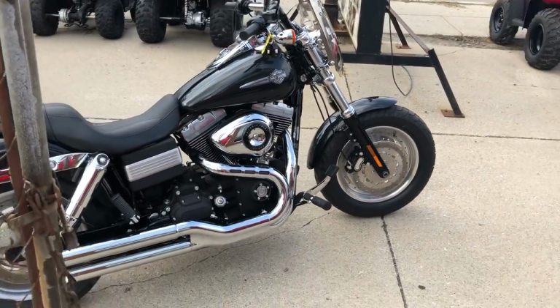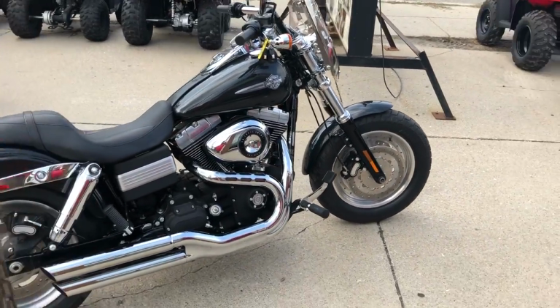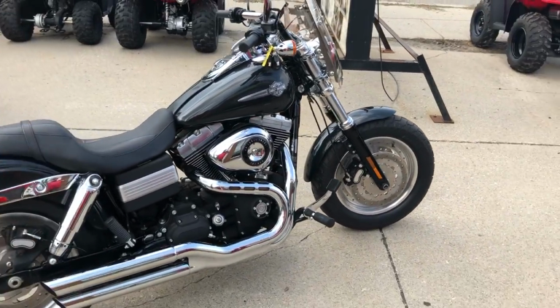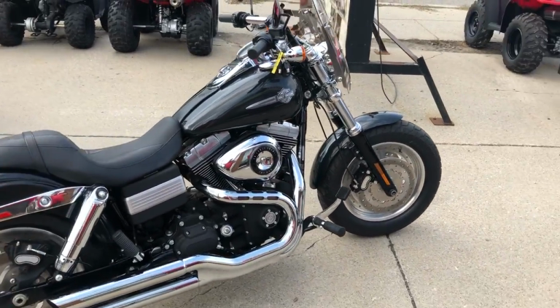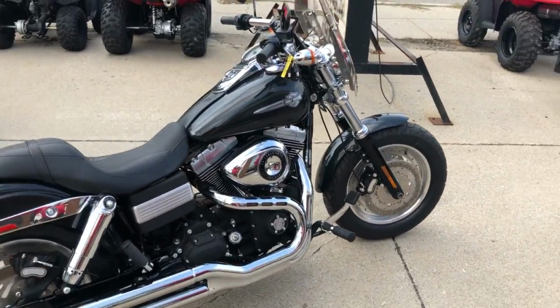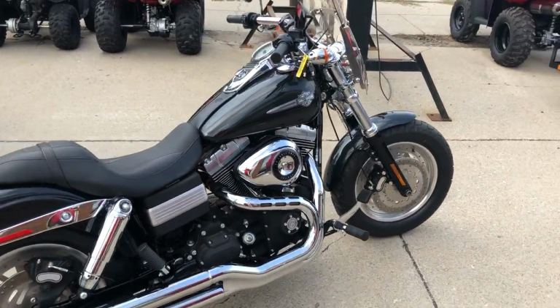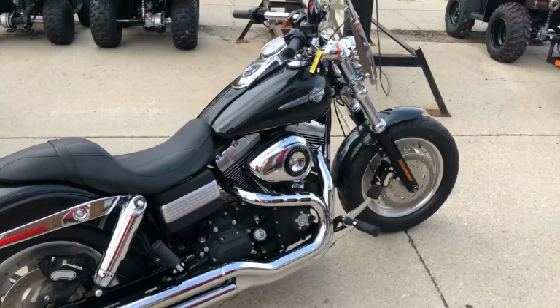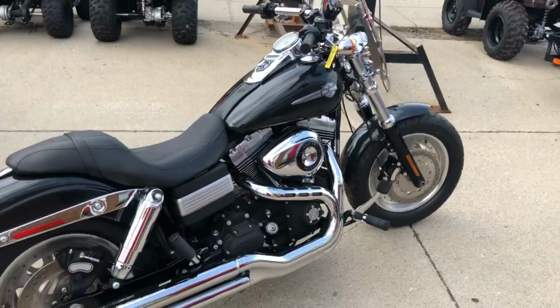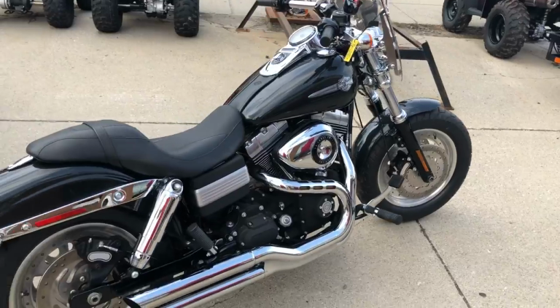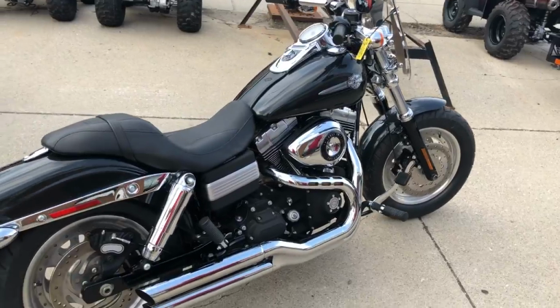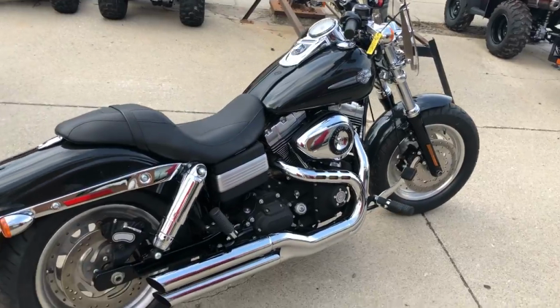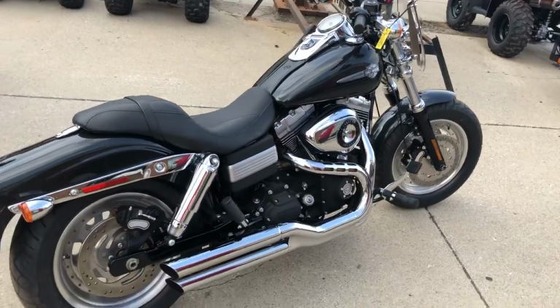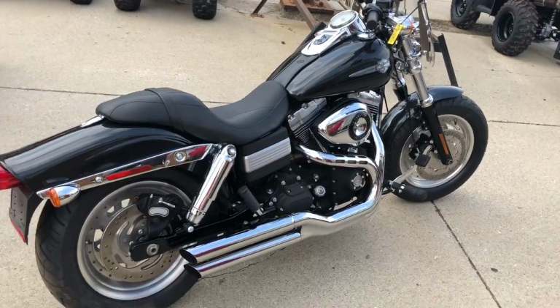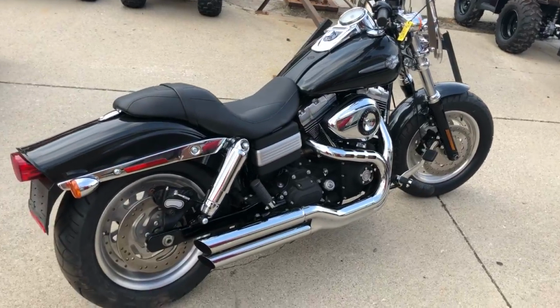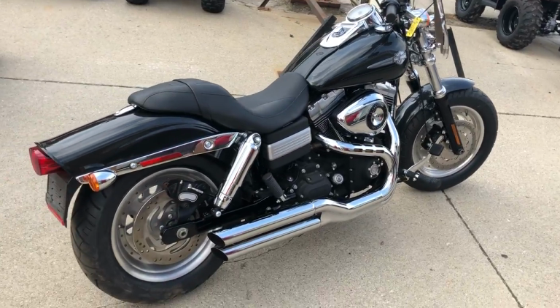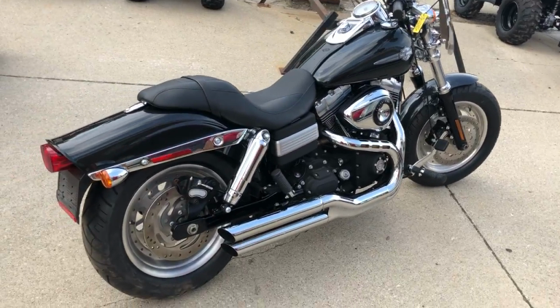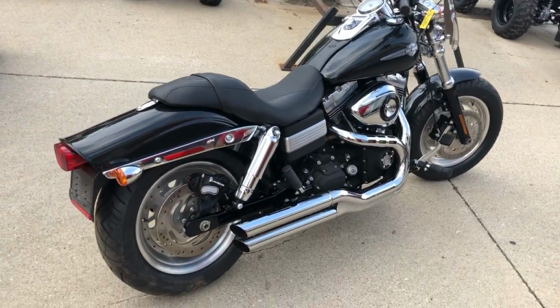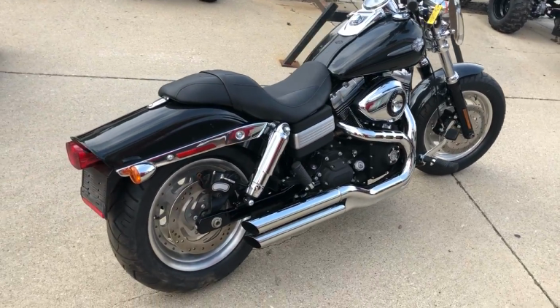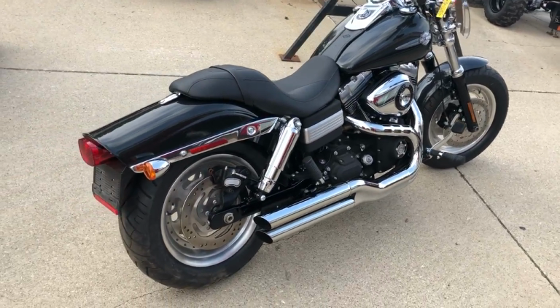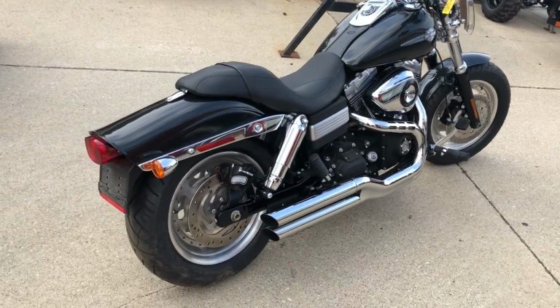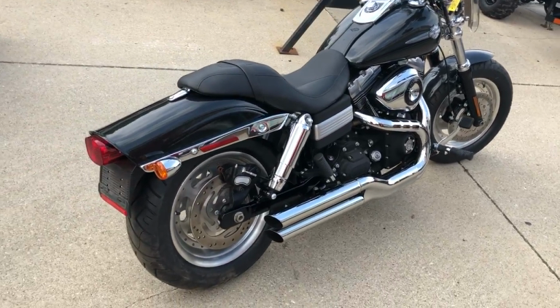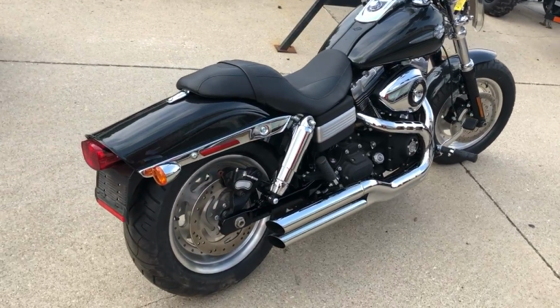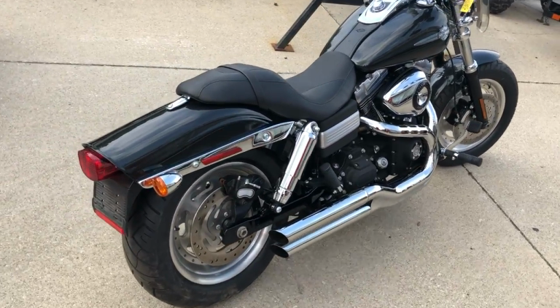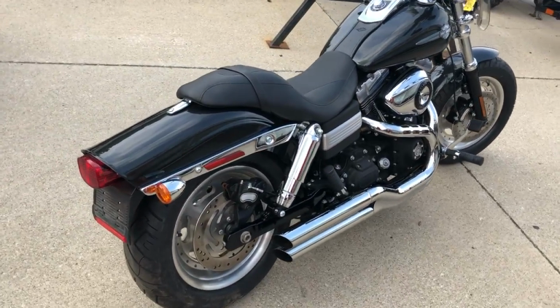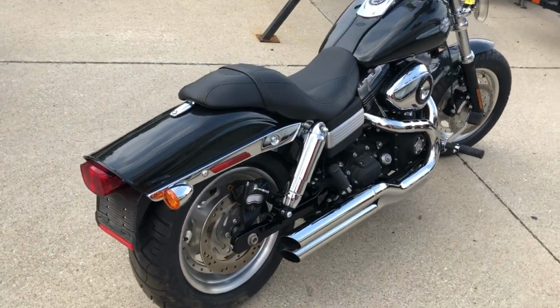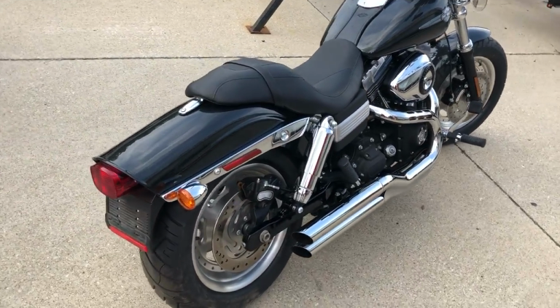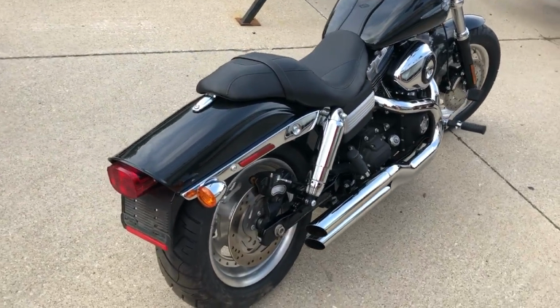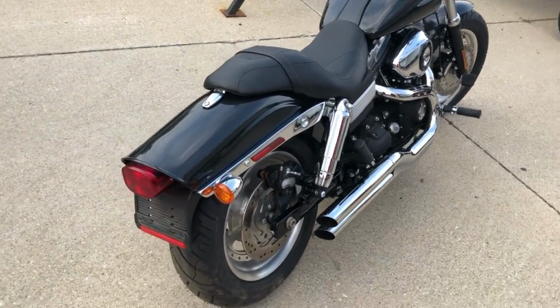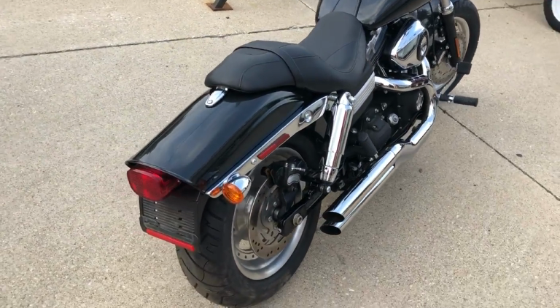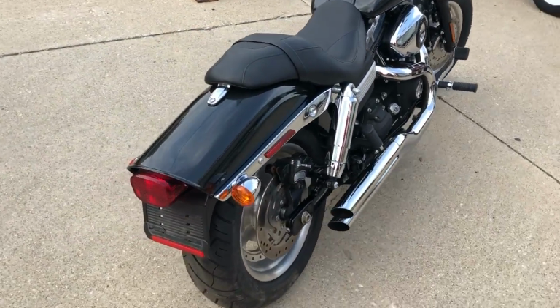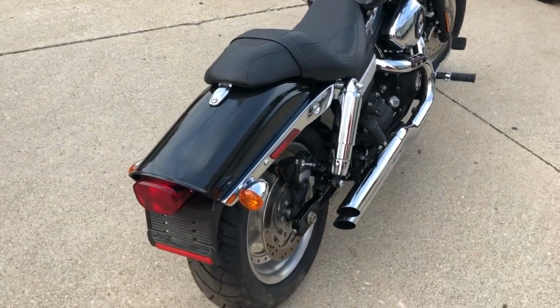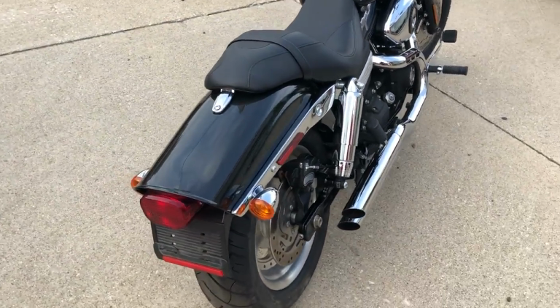This is the one guys — runs strong, needs nothing. Everything has just been changed here at the dealership and ready to go.